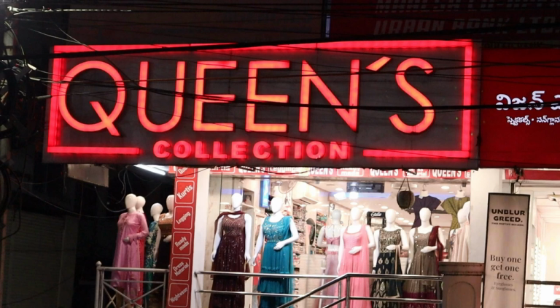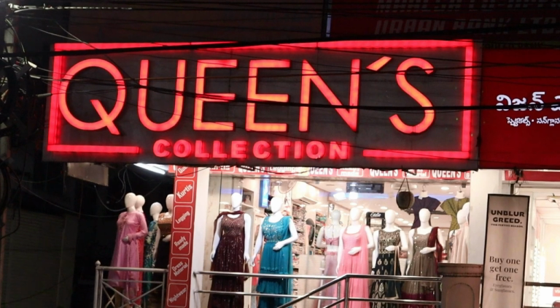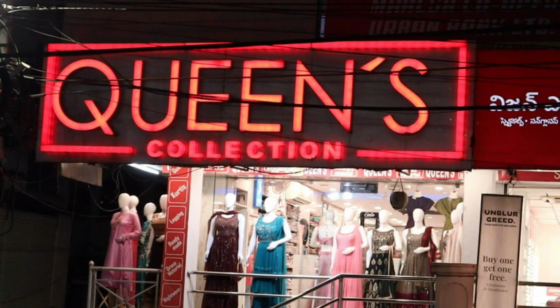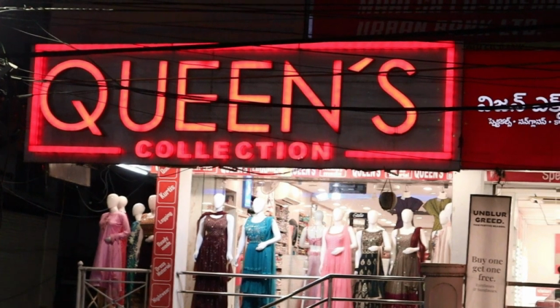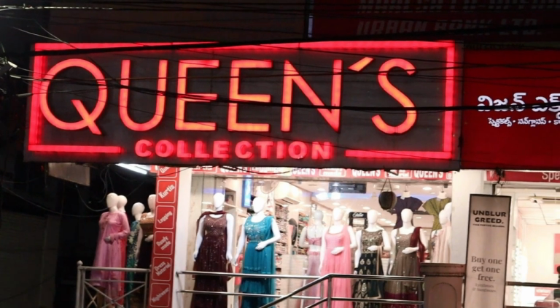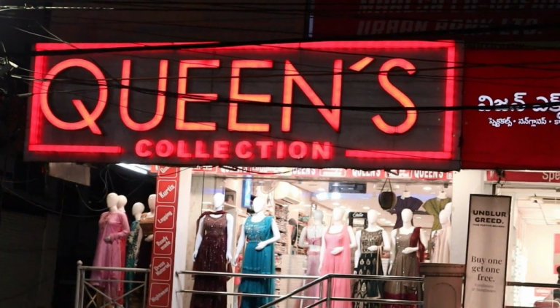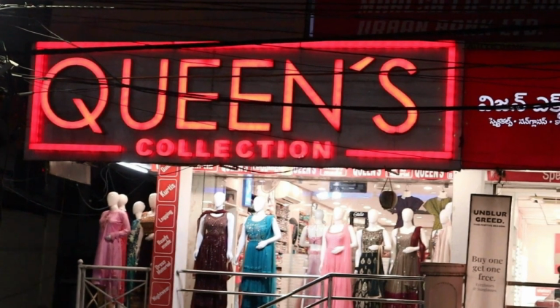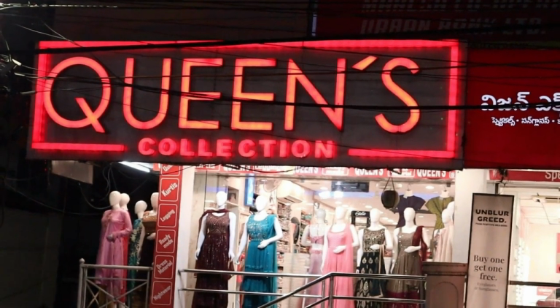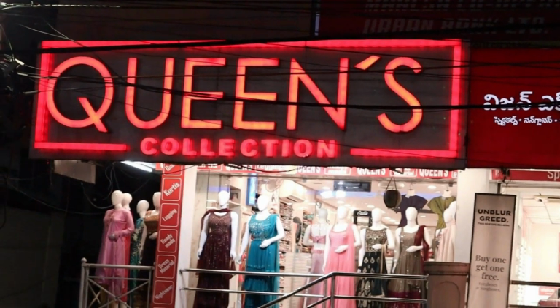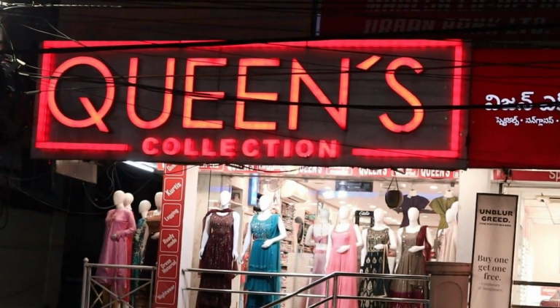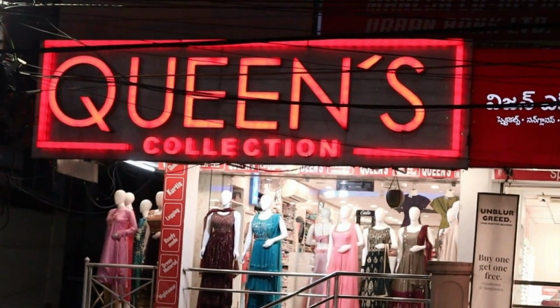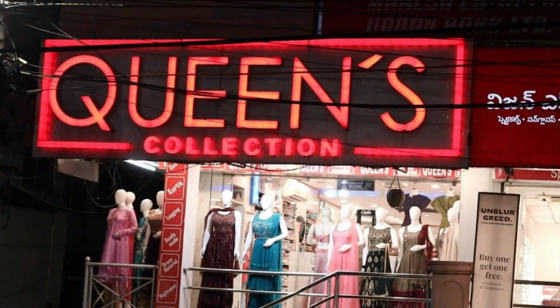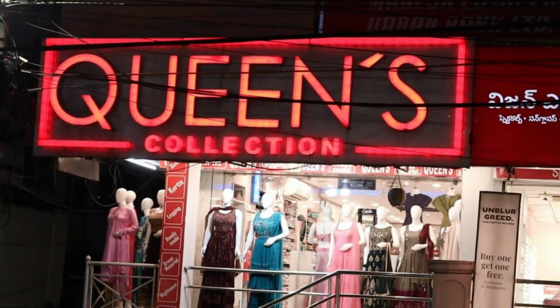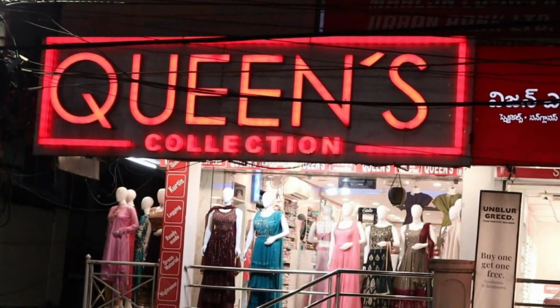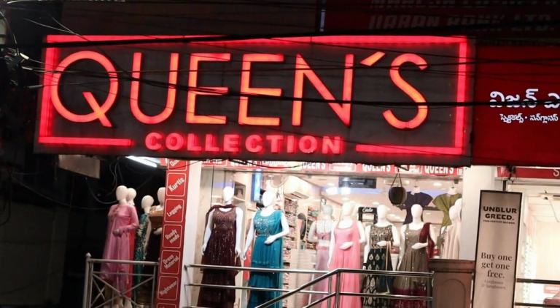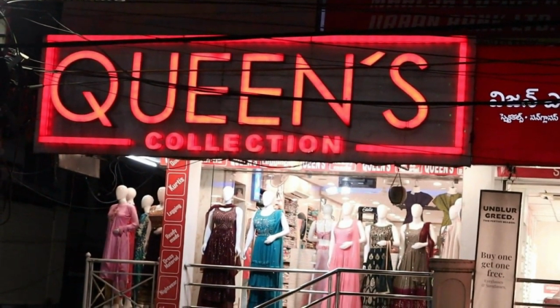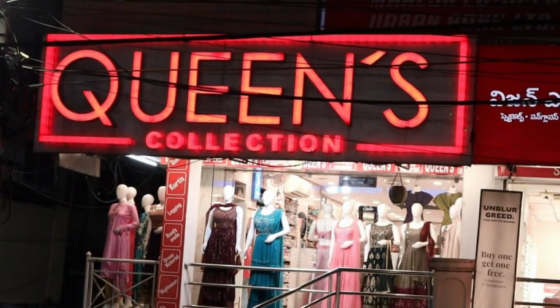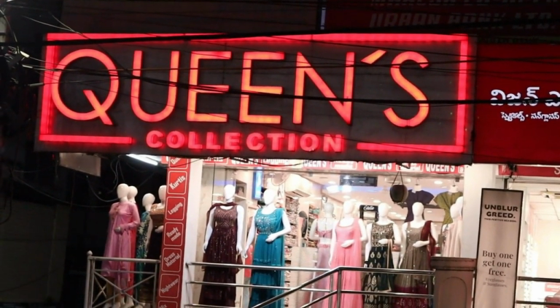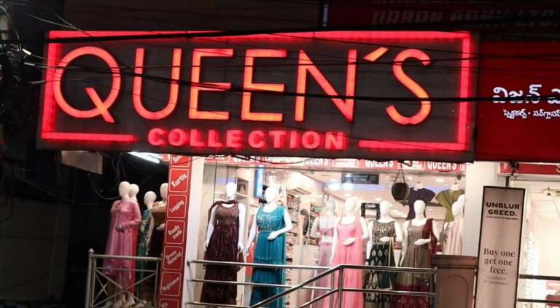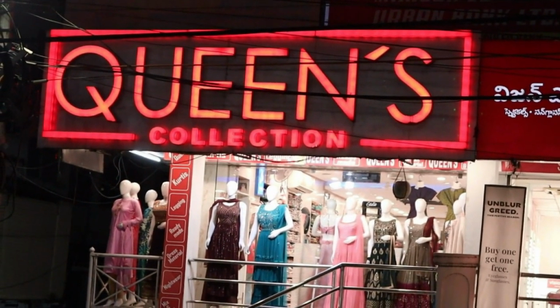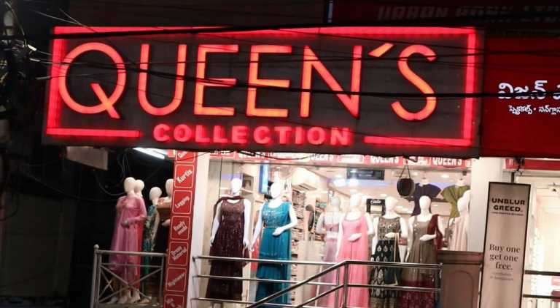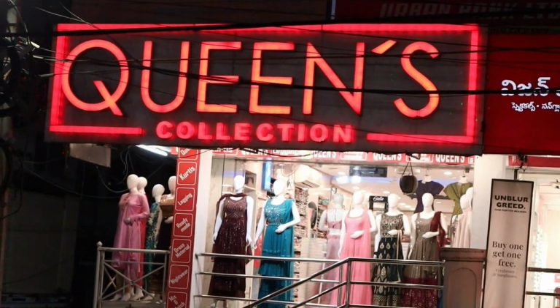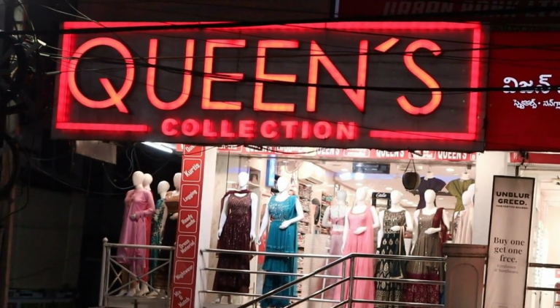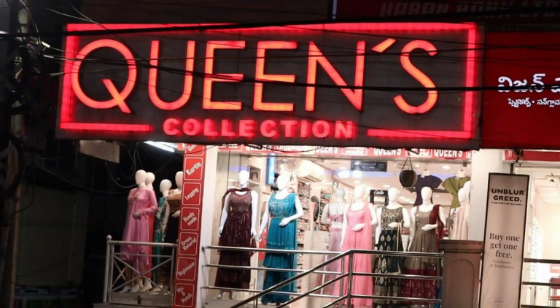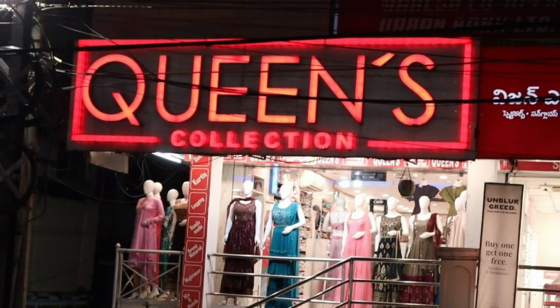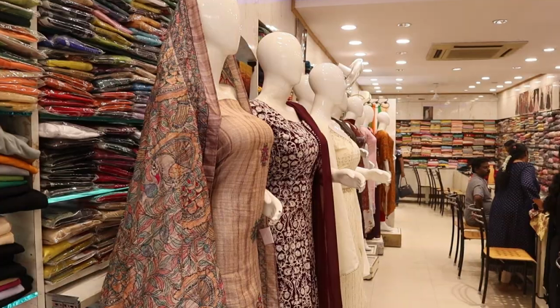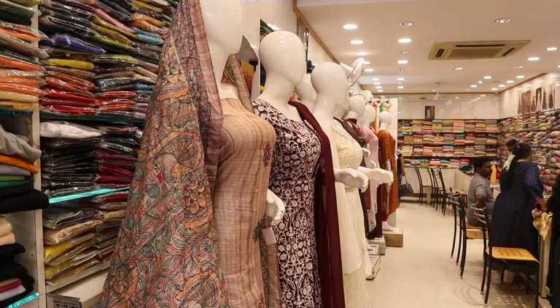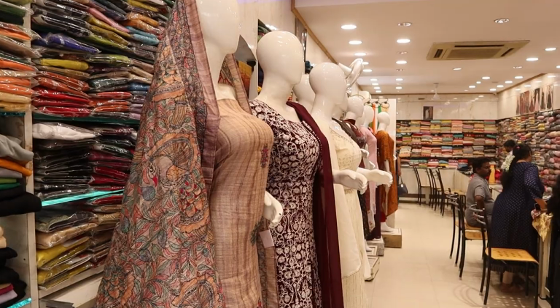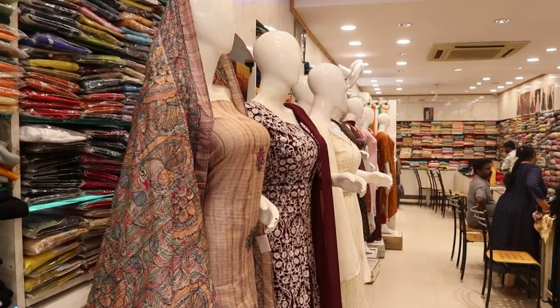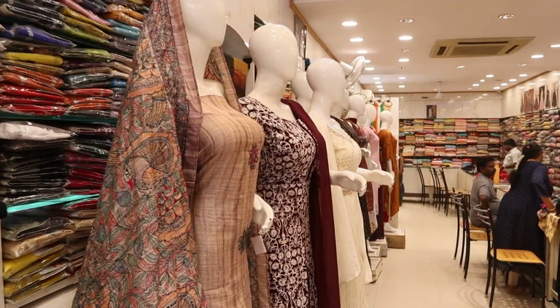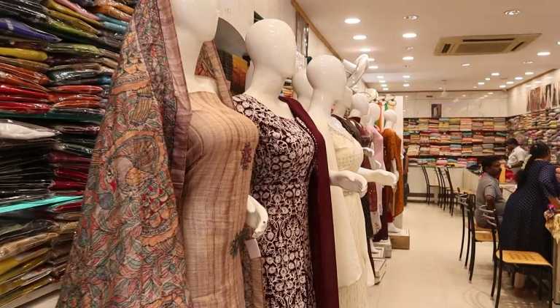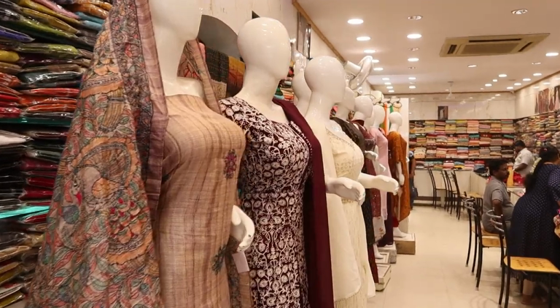Hi friends, welcome to Queens Collection. You are at the fashion destination. I appreciate your time and thank you for your support.